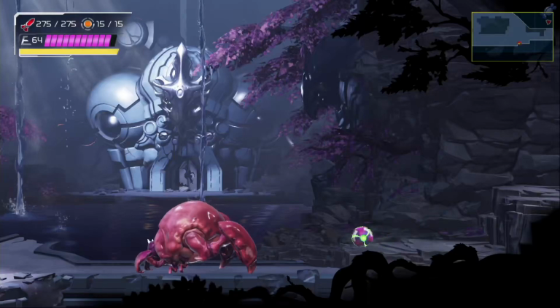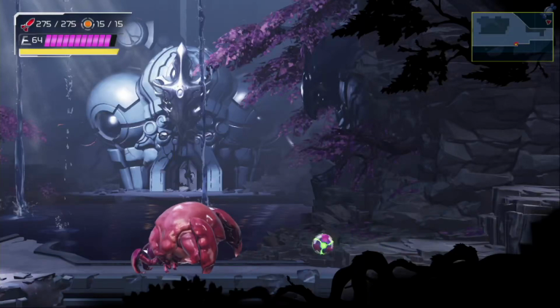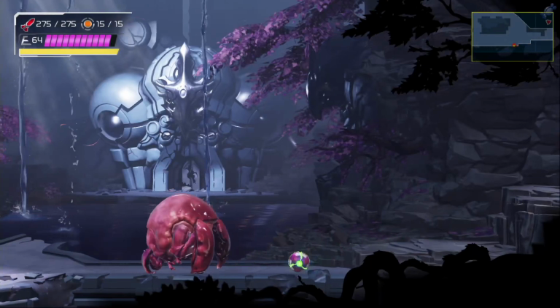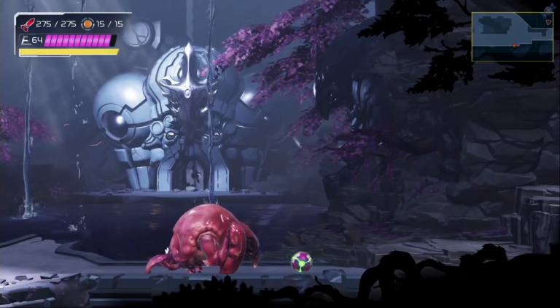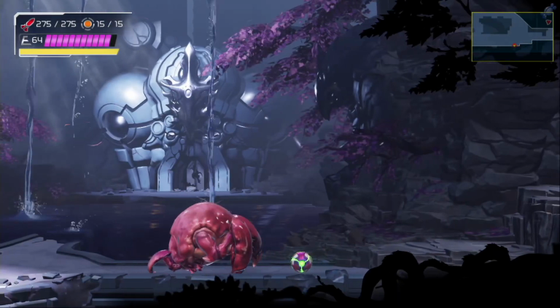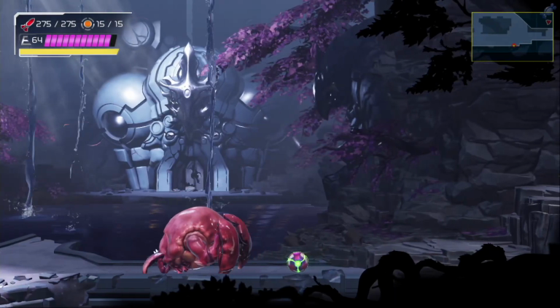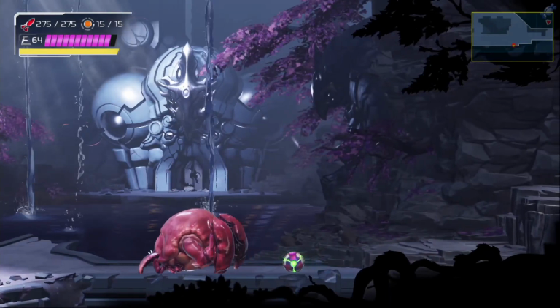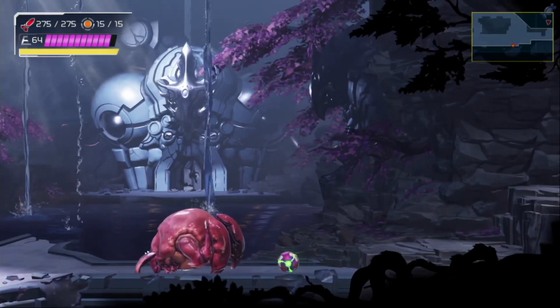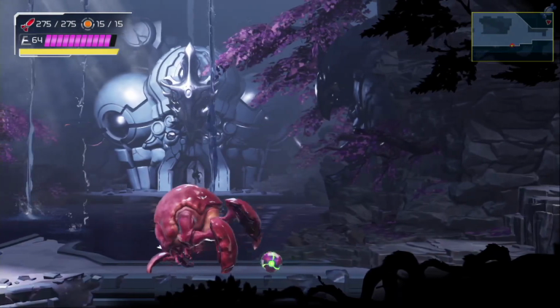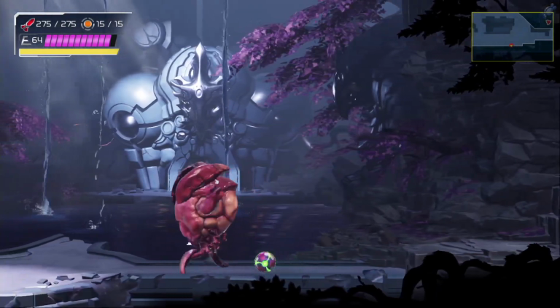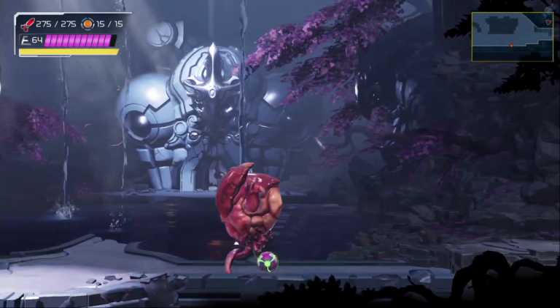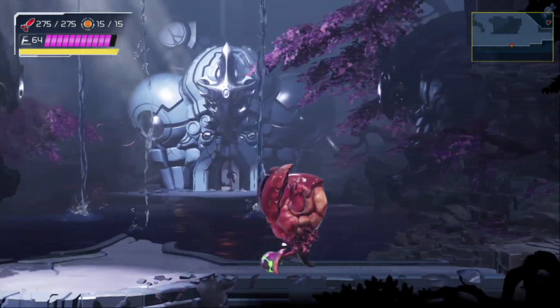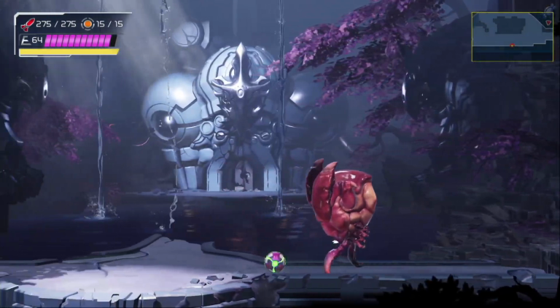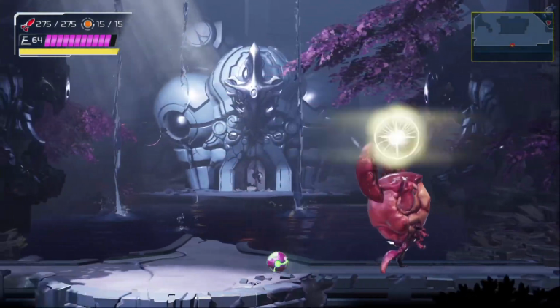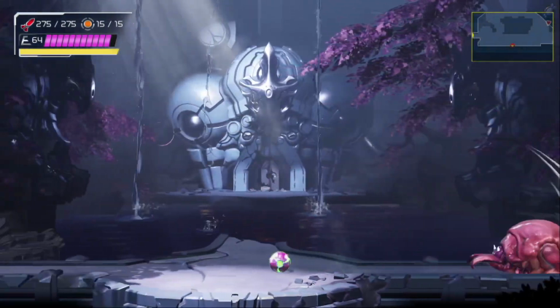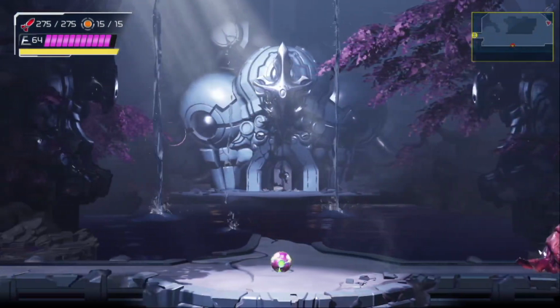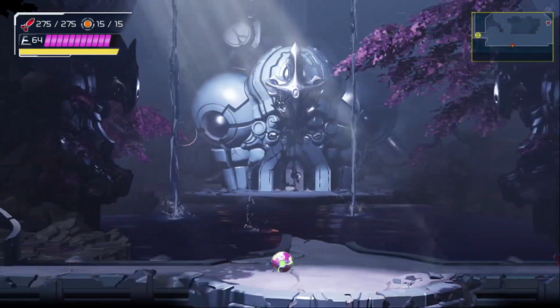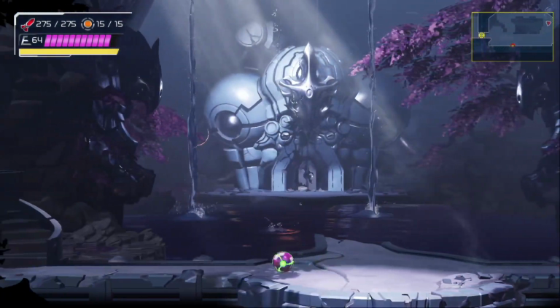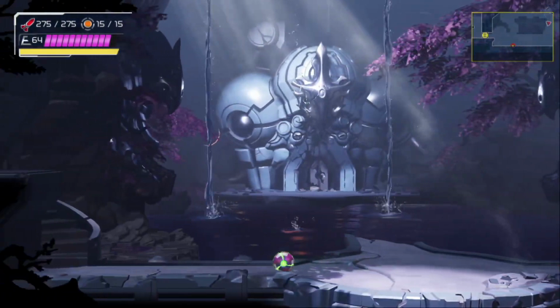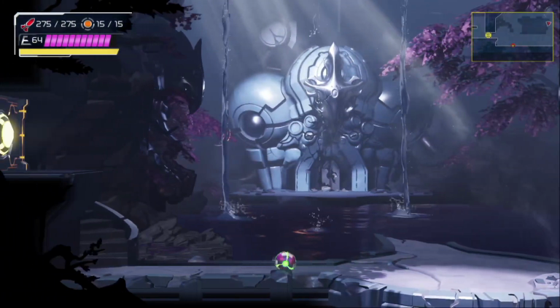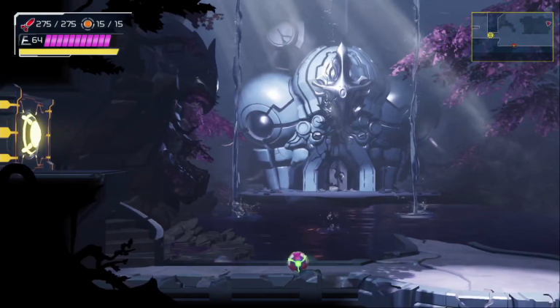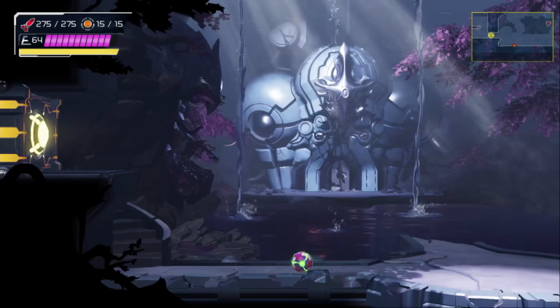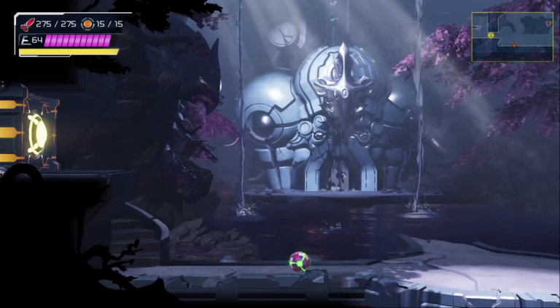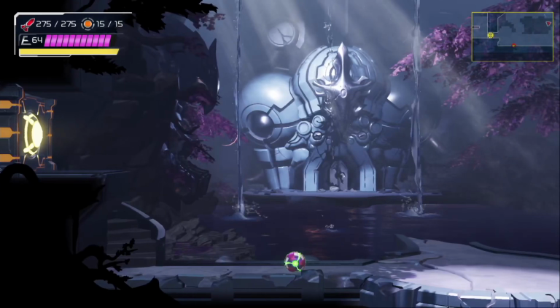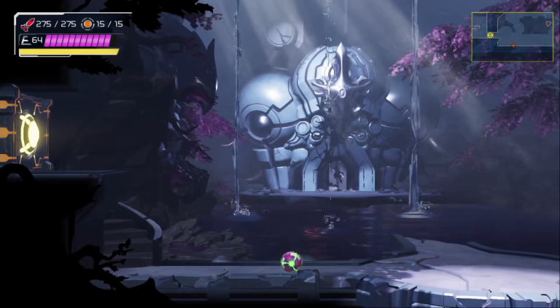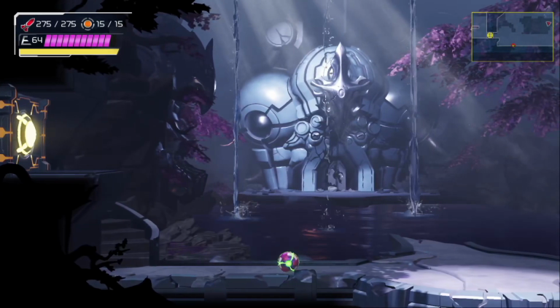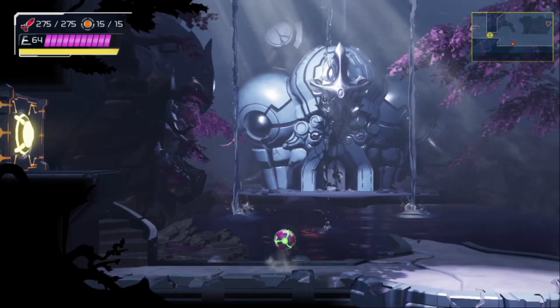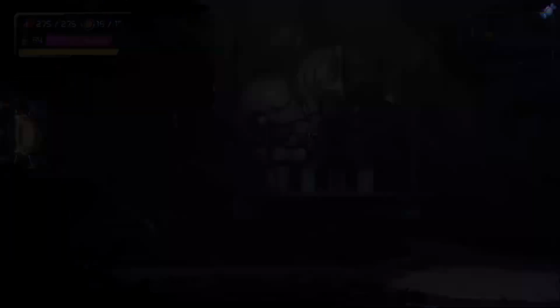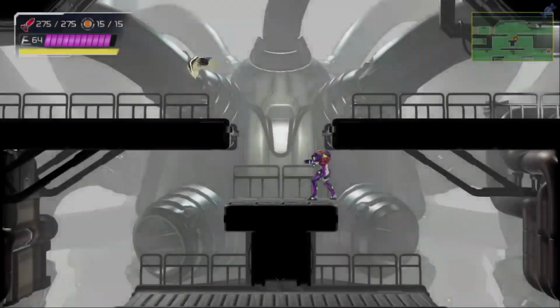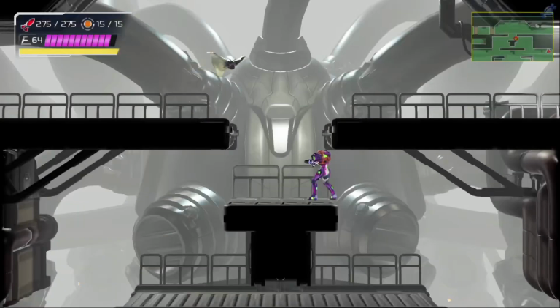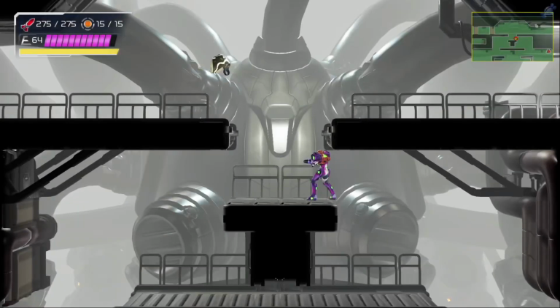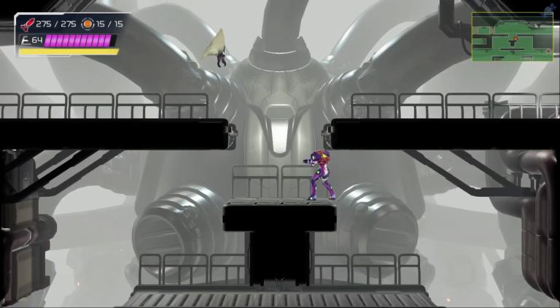Hi everybody, Arcandy here. Today I'm going to show you a fail-proof setup for one of the more elusive tricks in the game, the ledge warp.